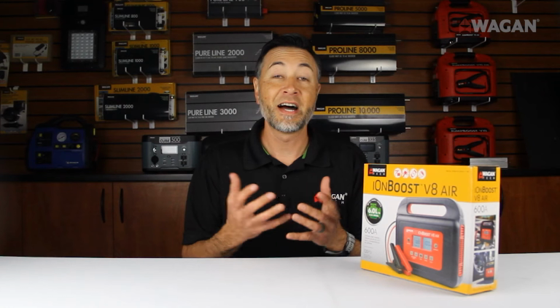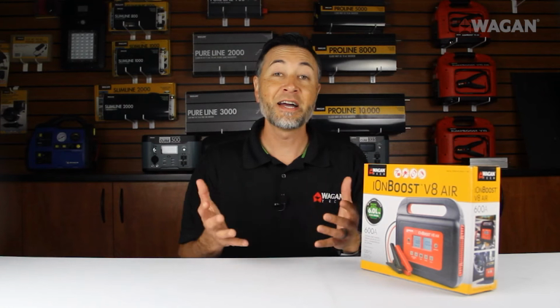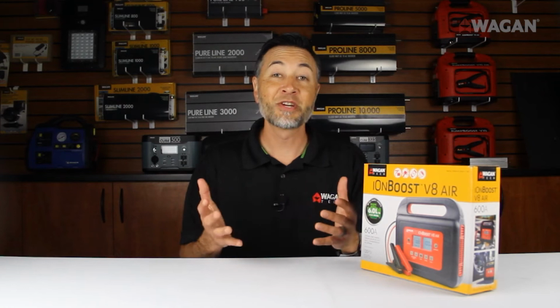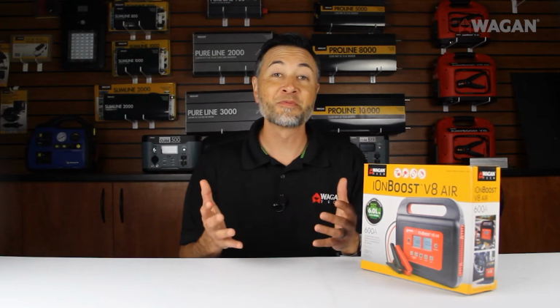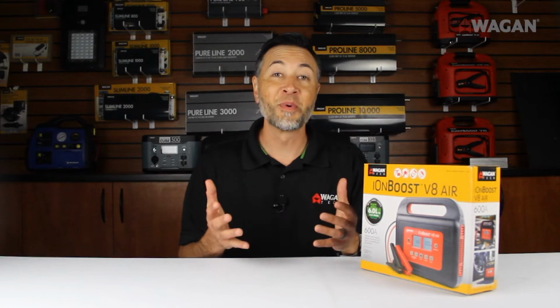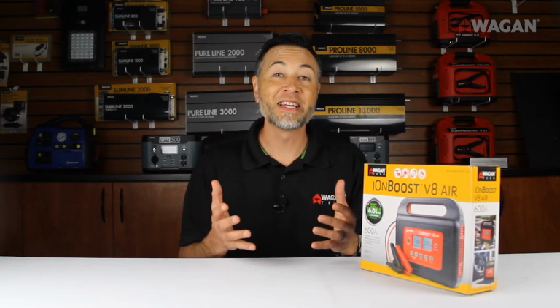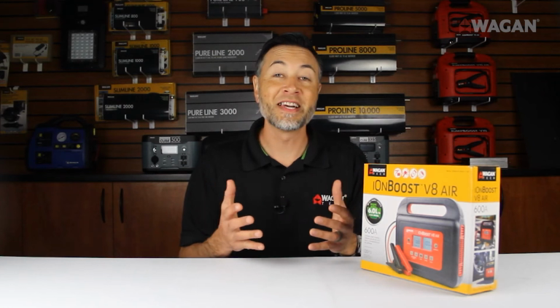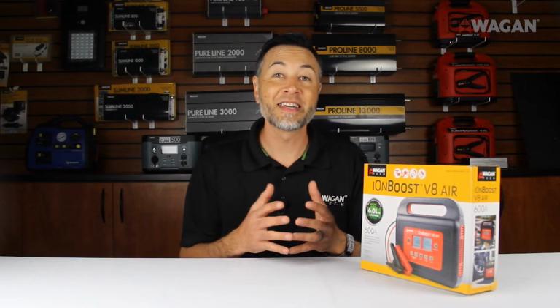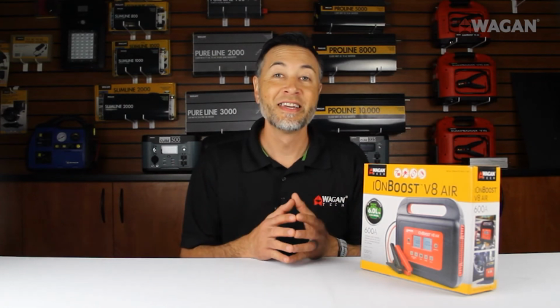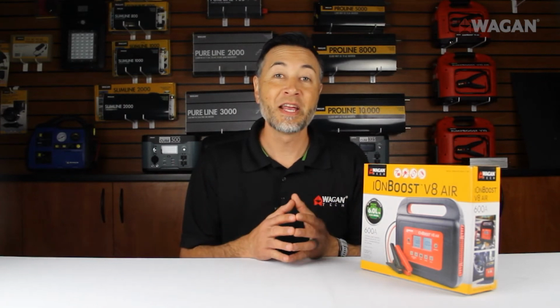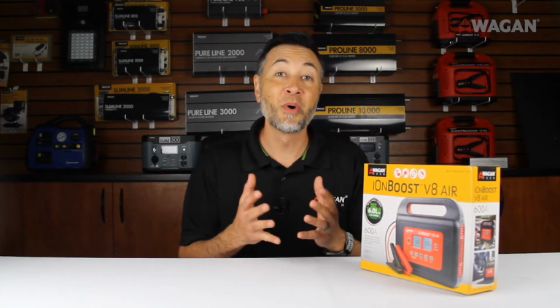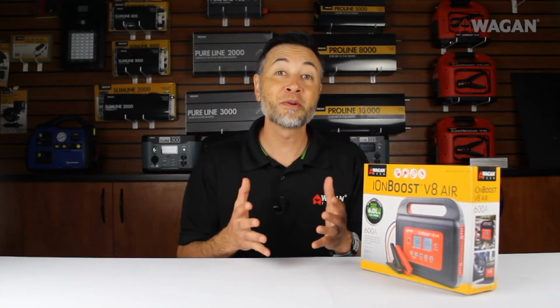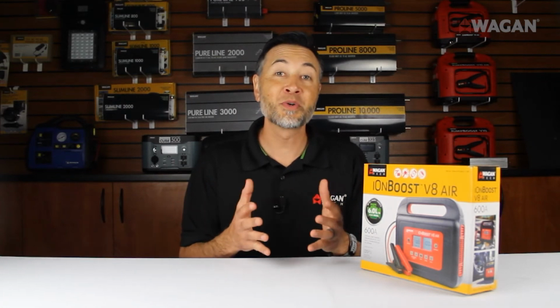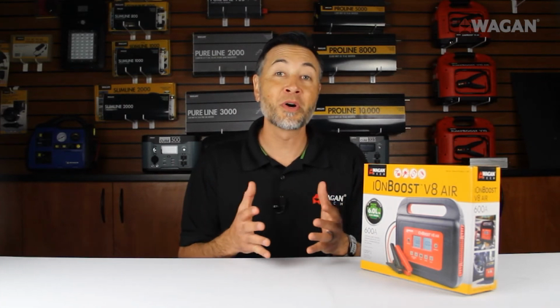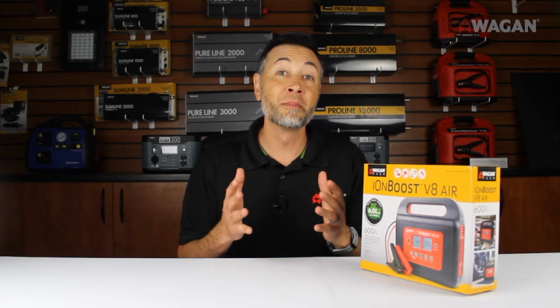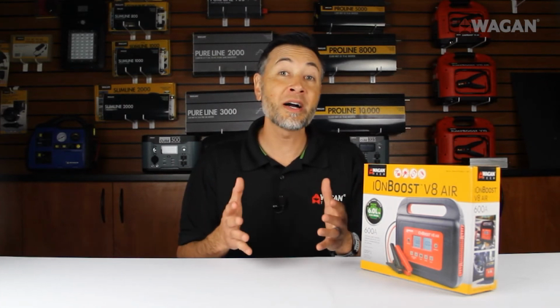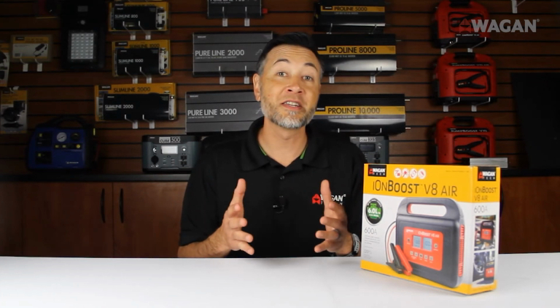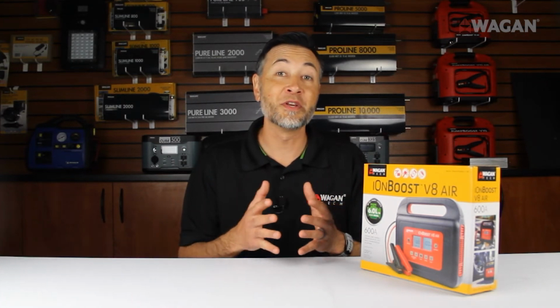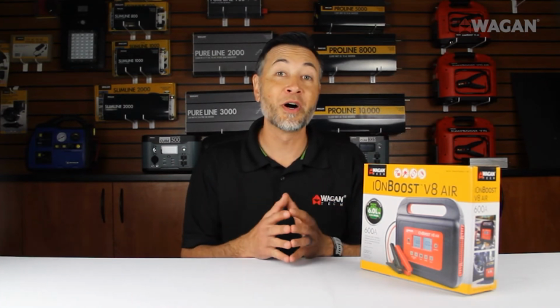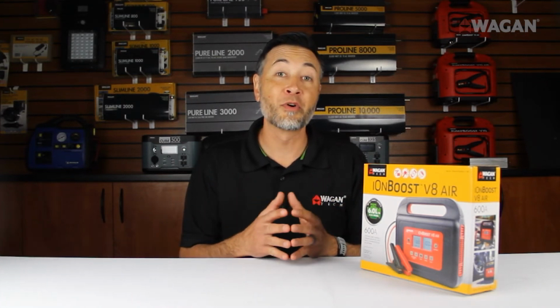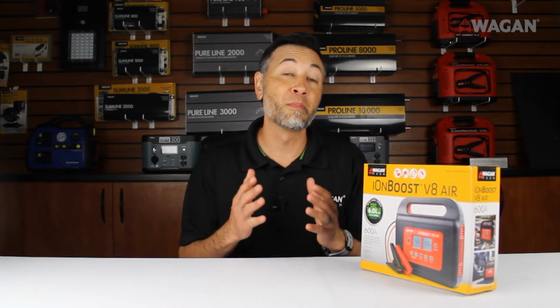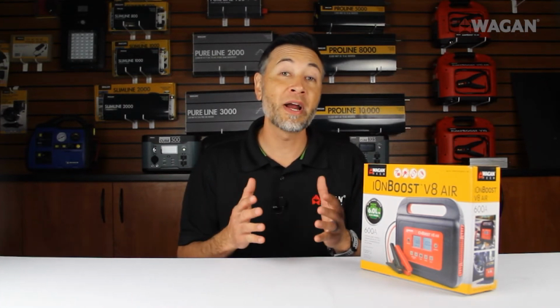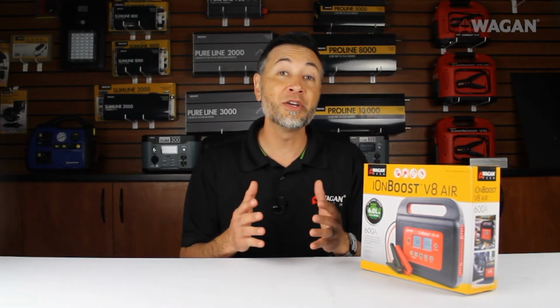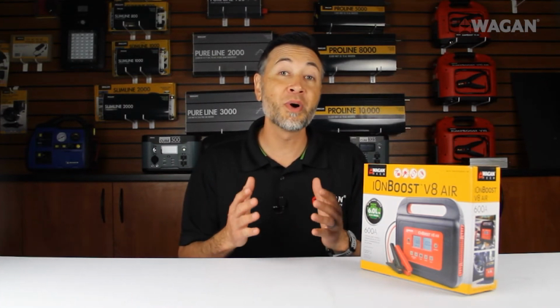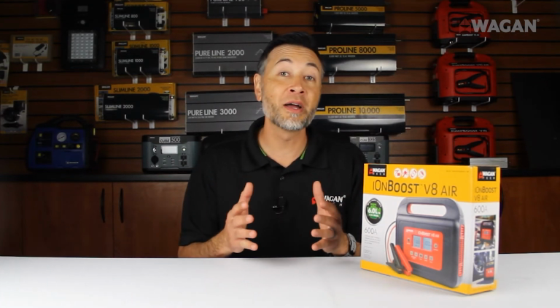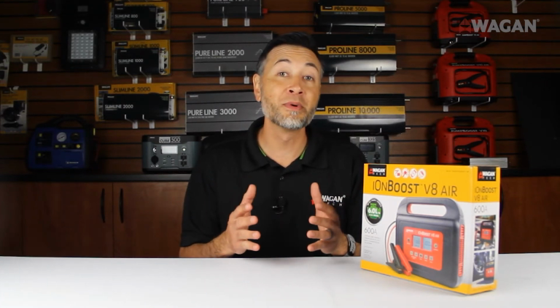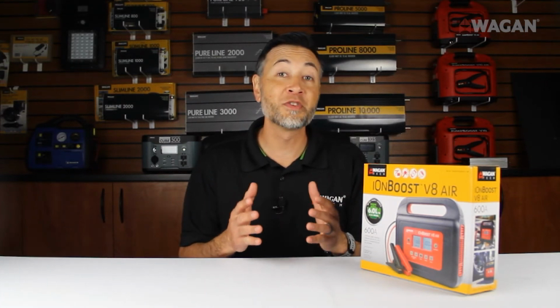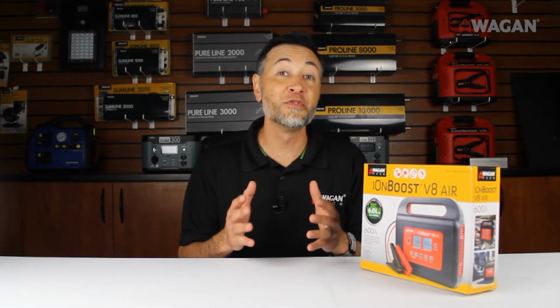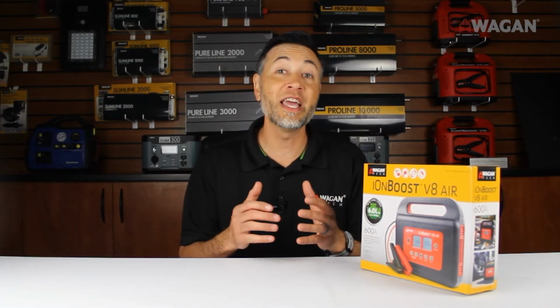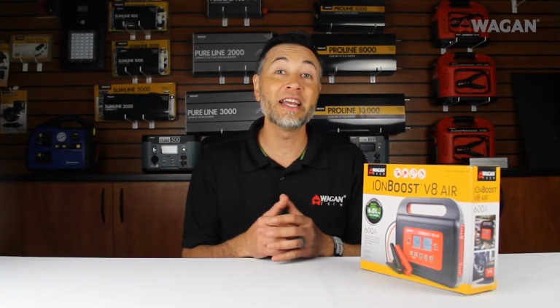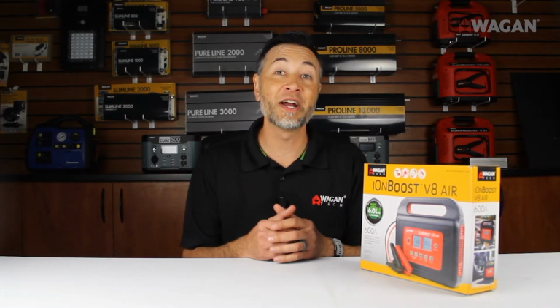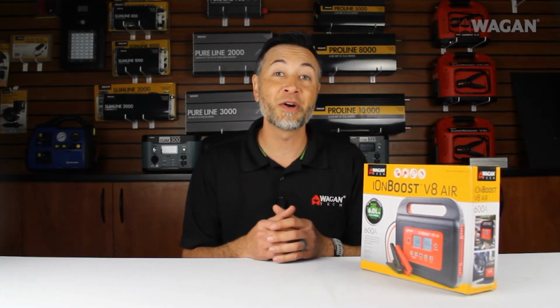Hi, I'm Justin from Wagon Tech, and welcome to our unboxing video of our brand new IonBoost V8 Air.